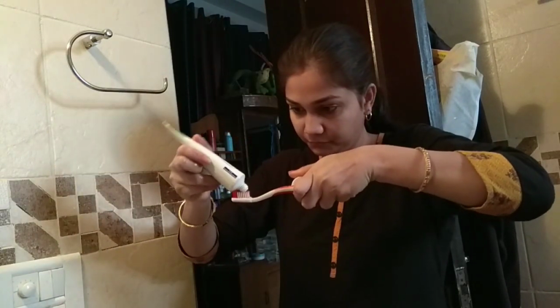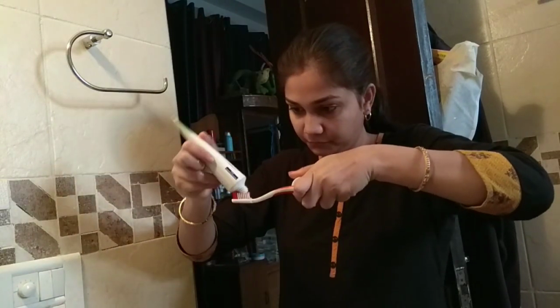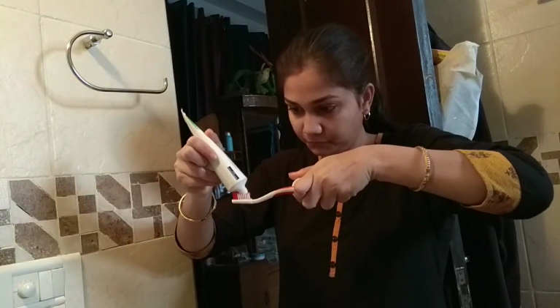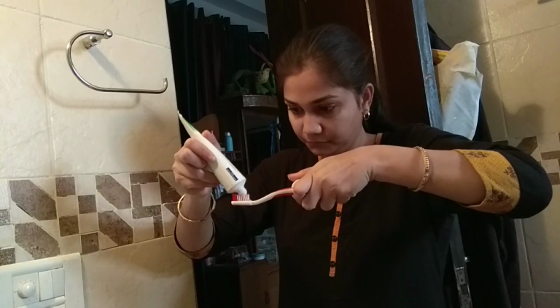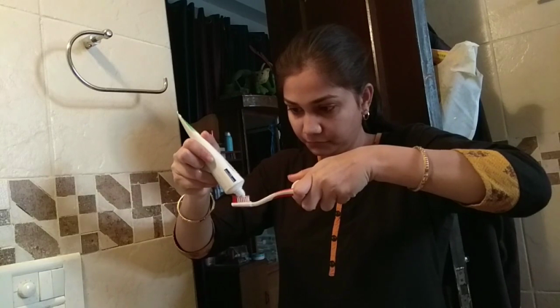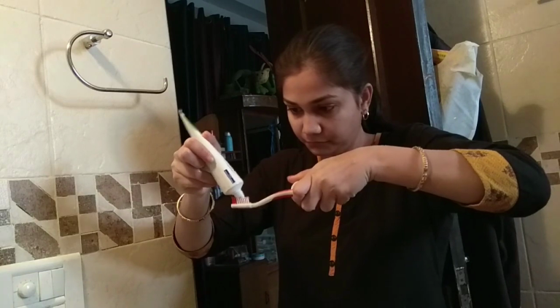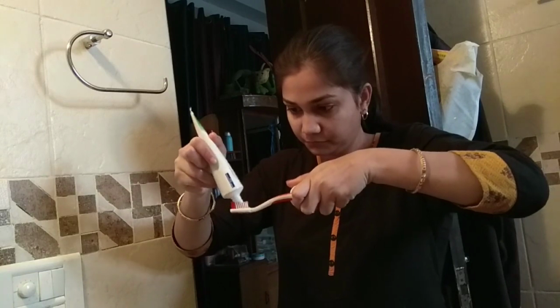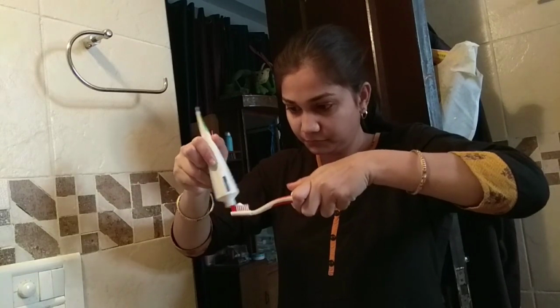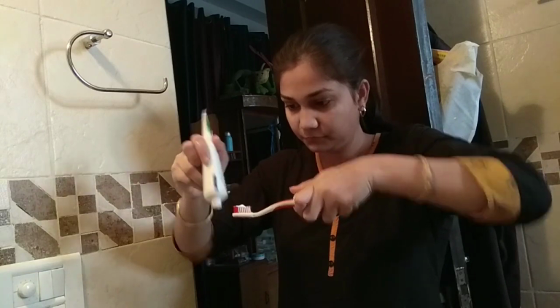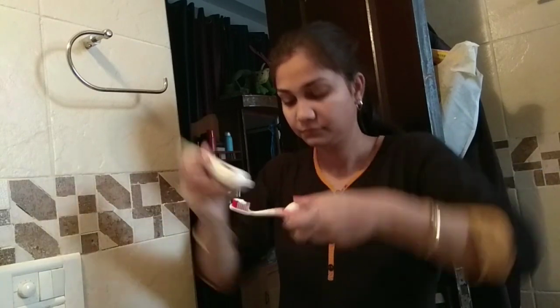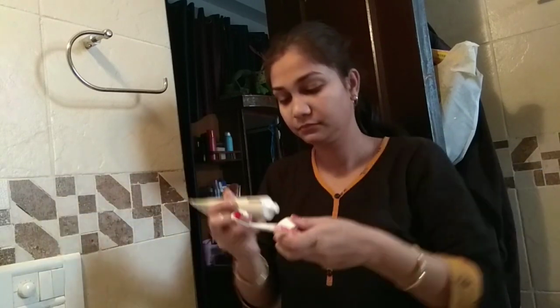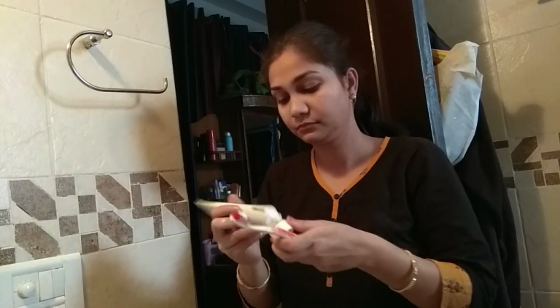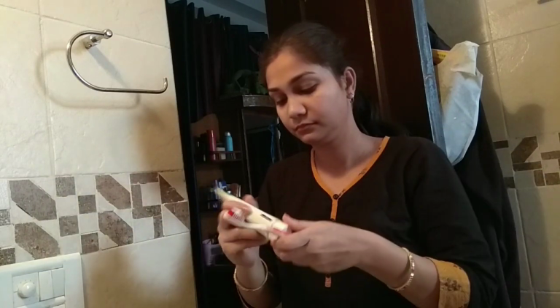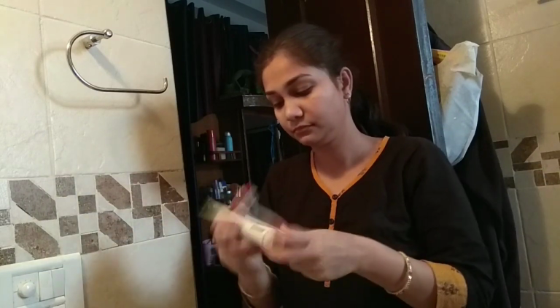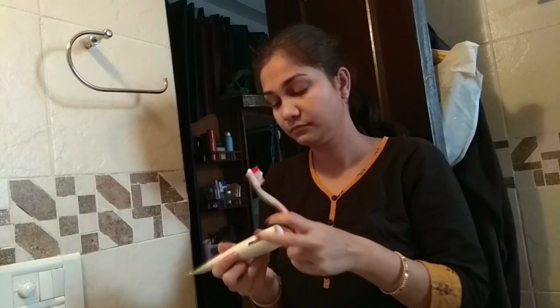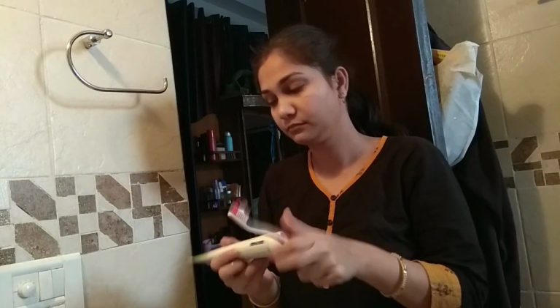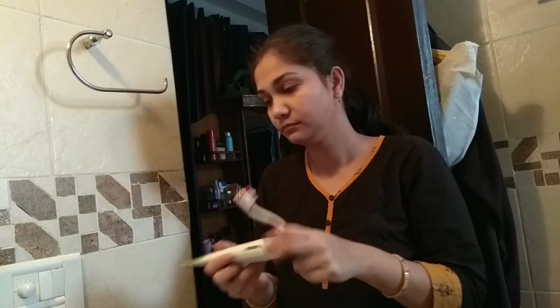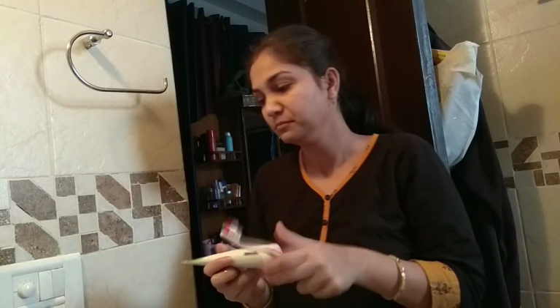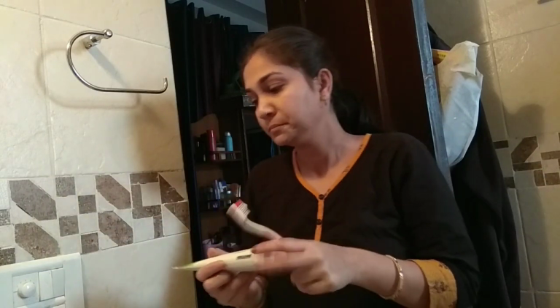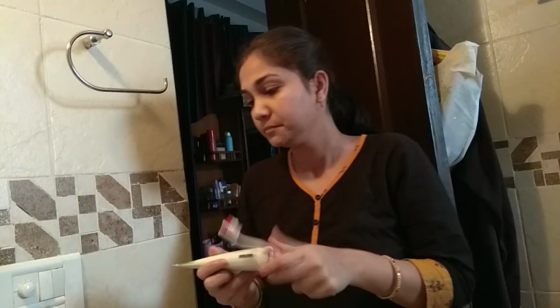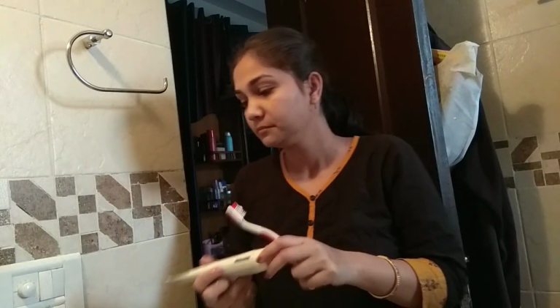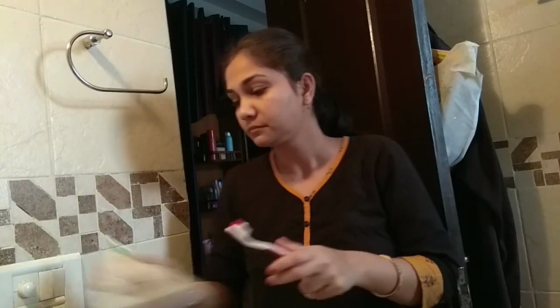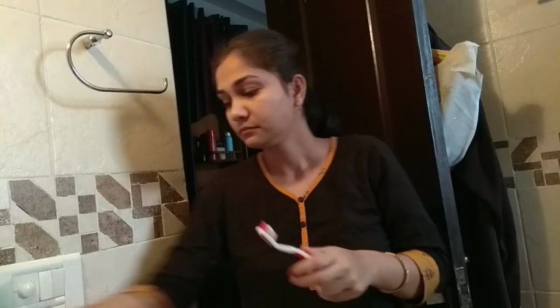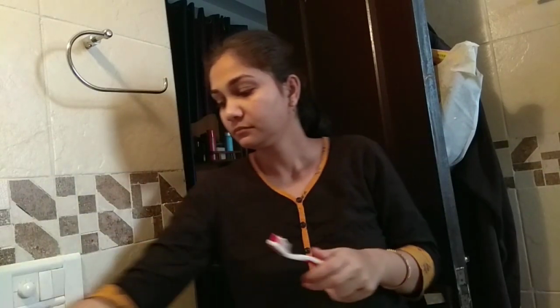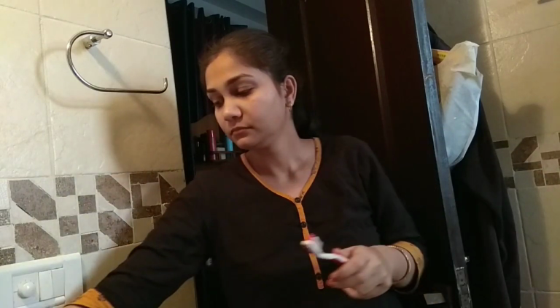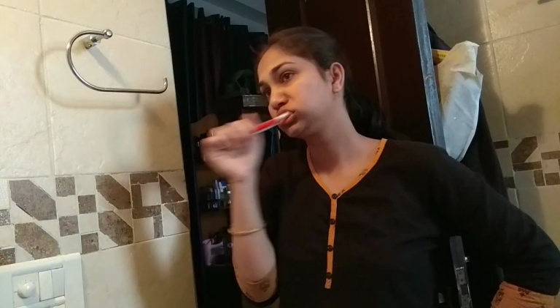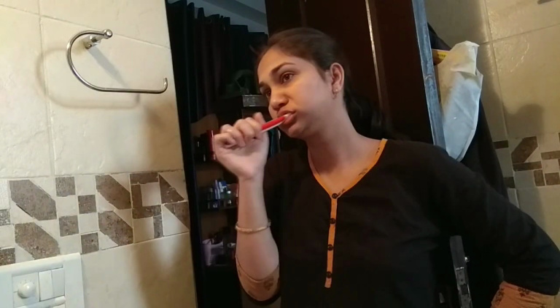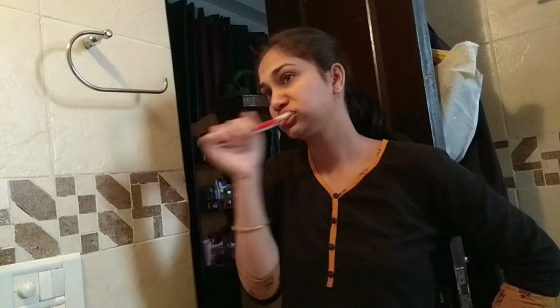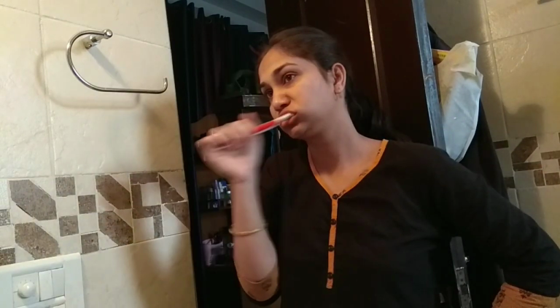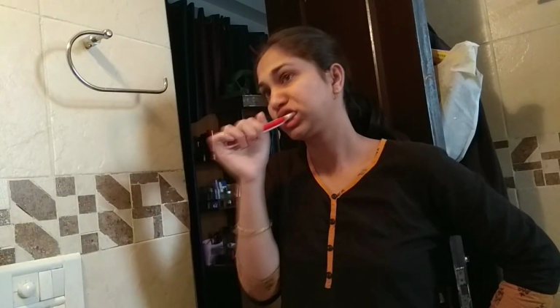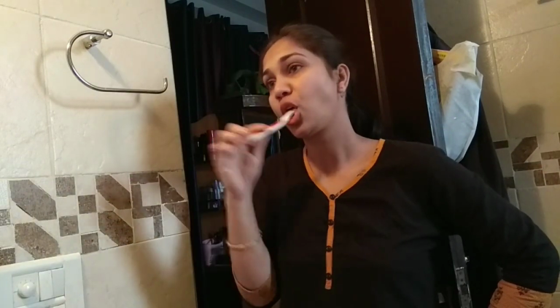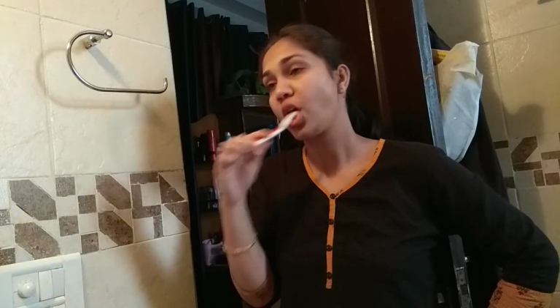So first of all, I am going to brush my hair because I have a lot of hair so I had to do it.